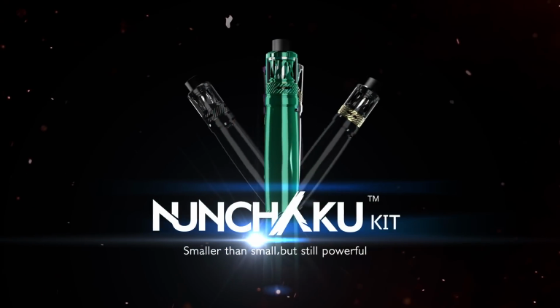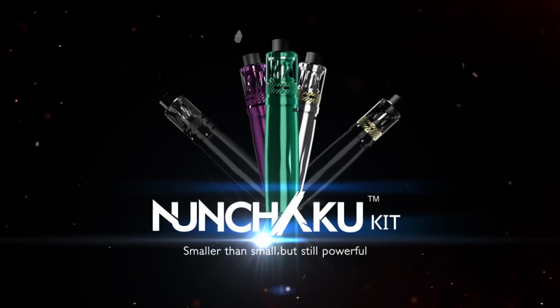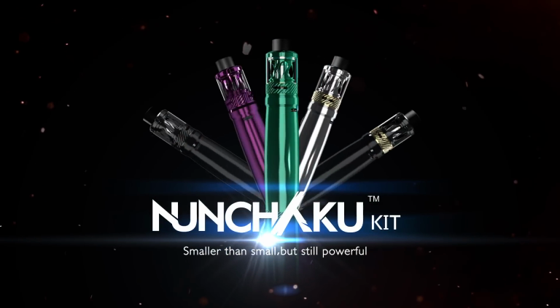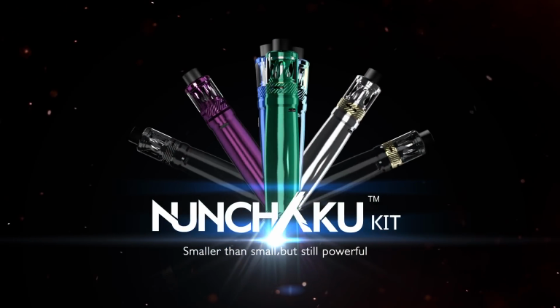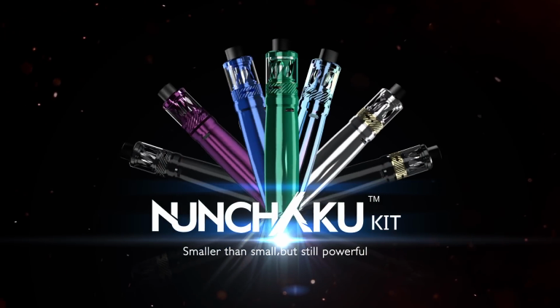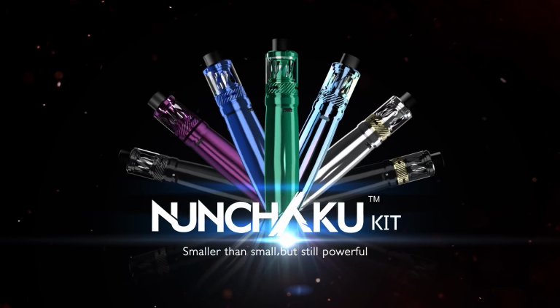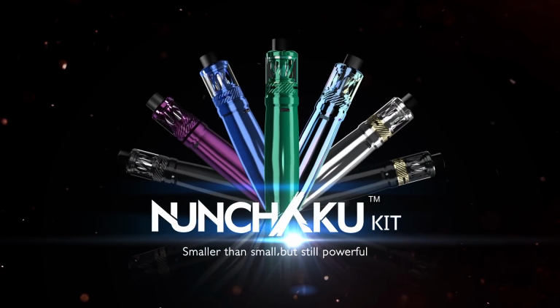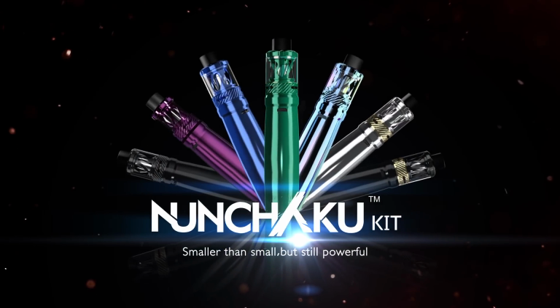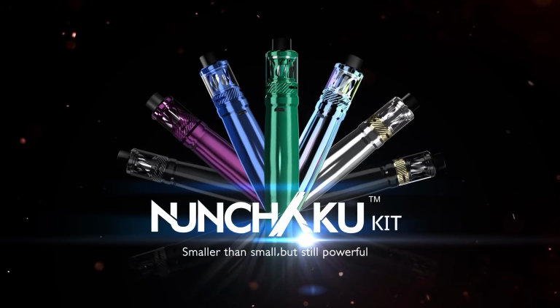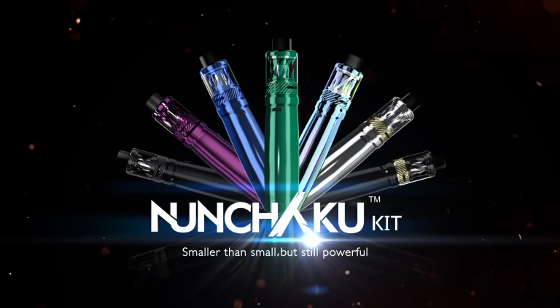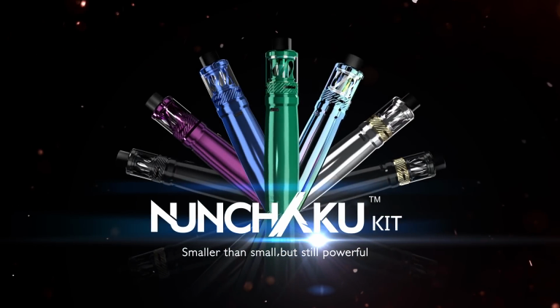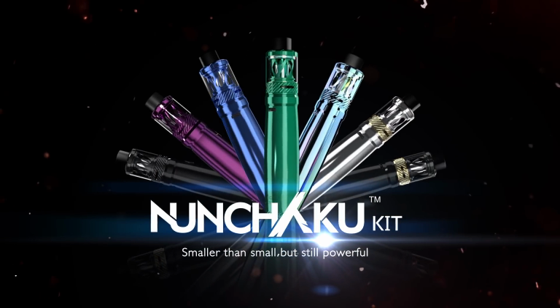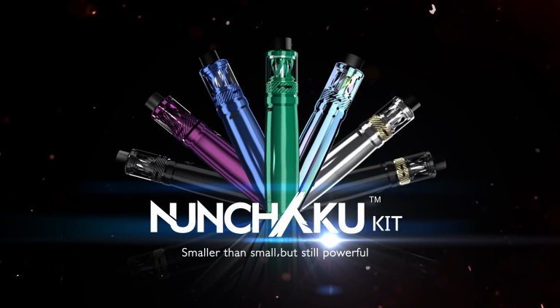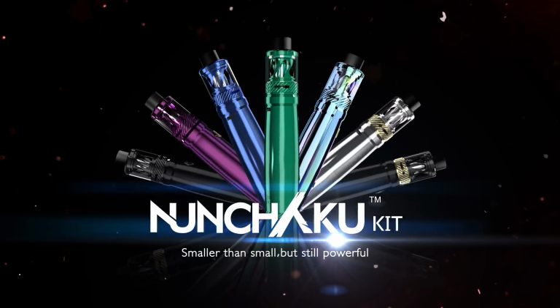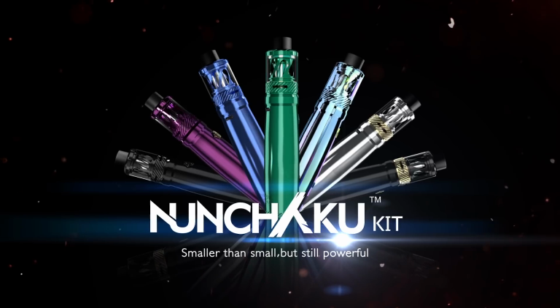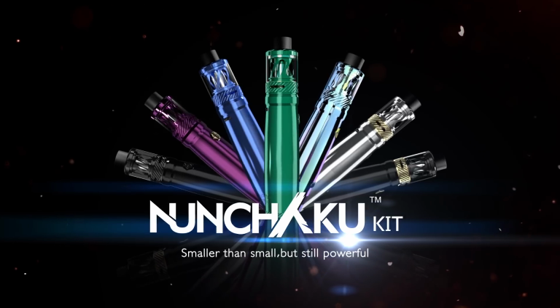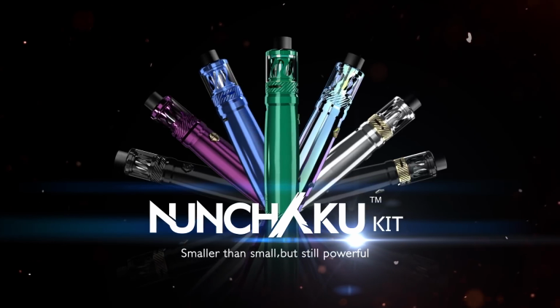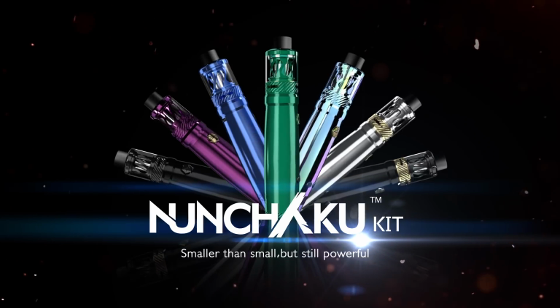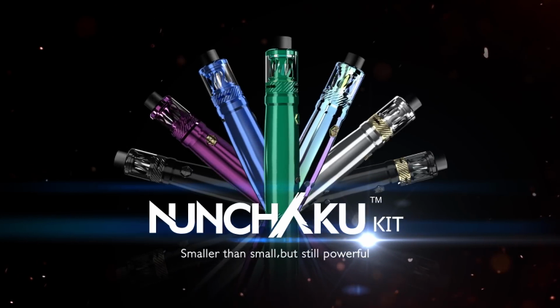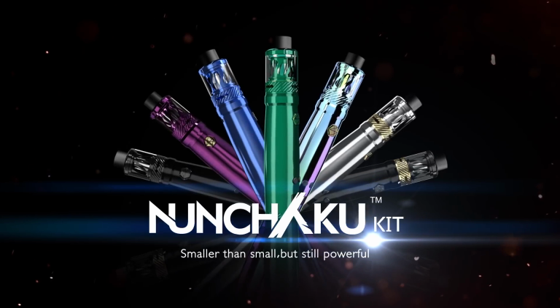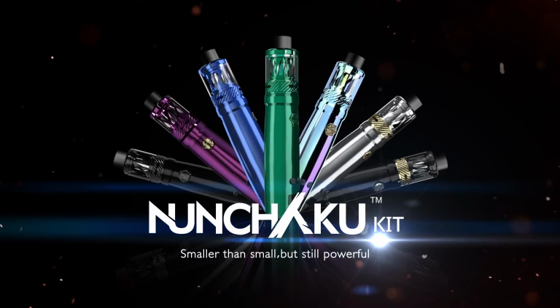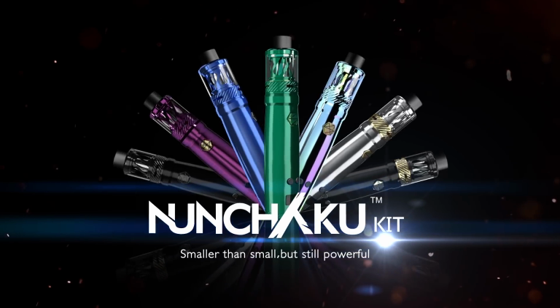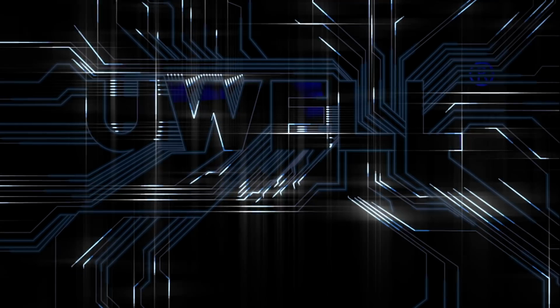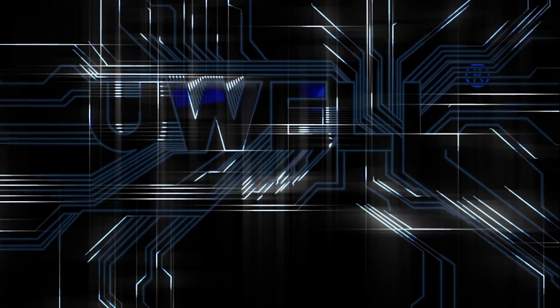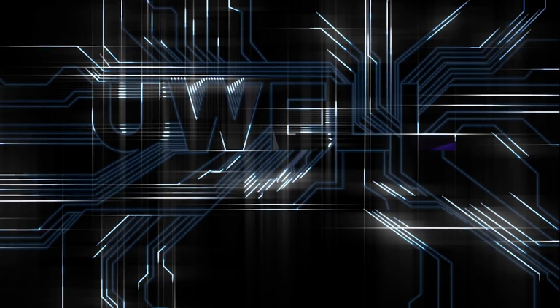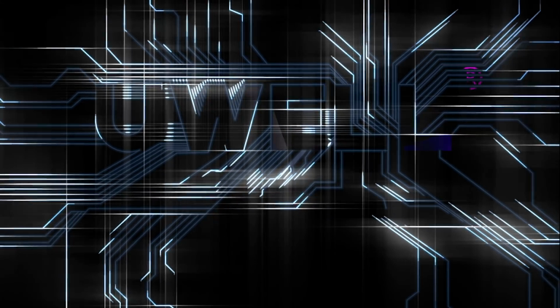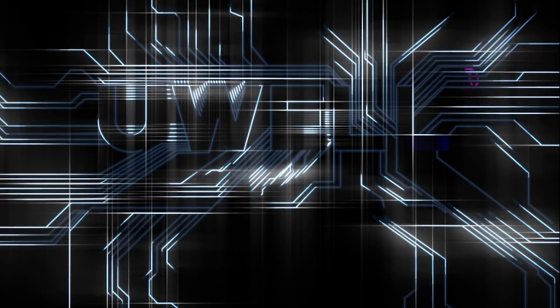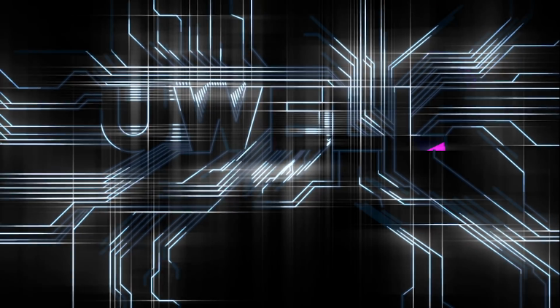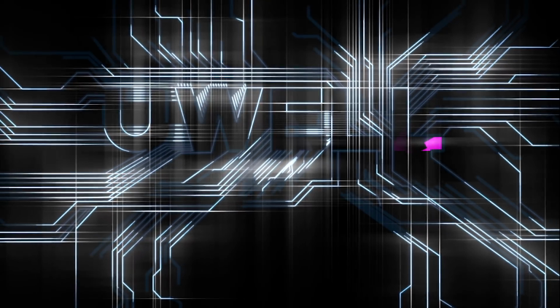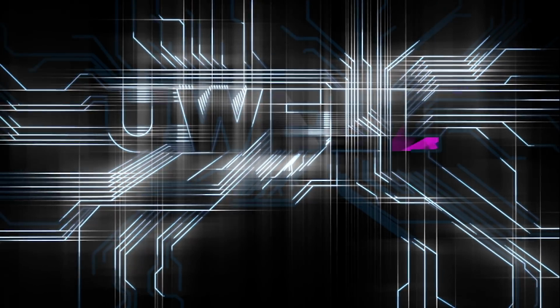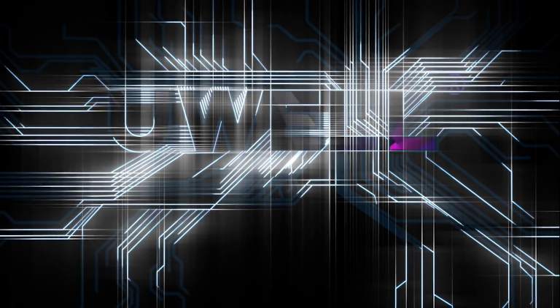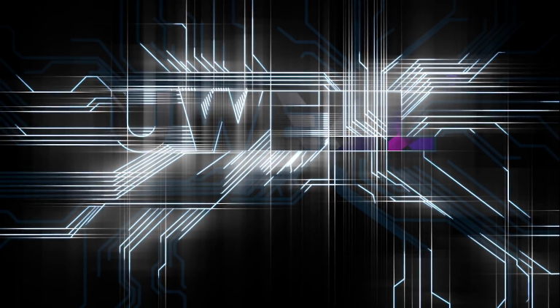Nunchuck Kid. Smaller than small, but still powerful. UL.